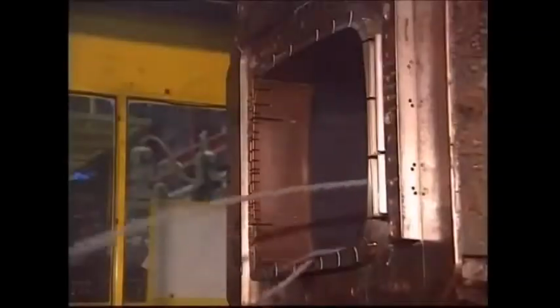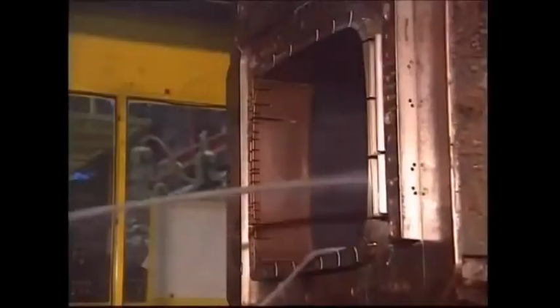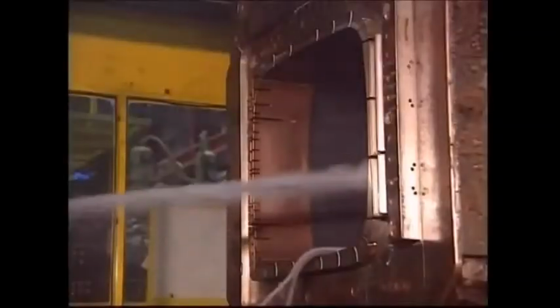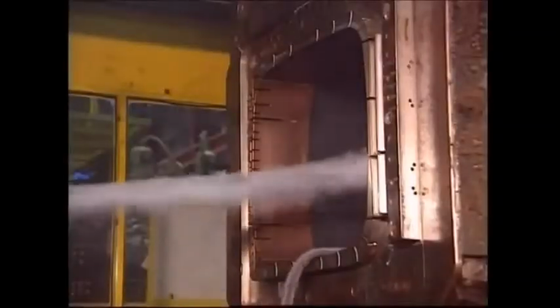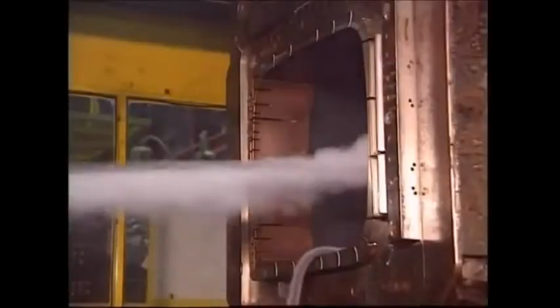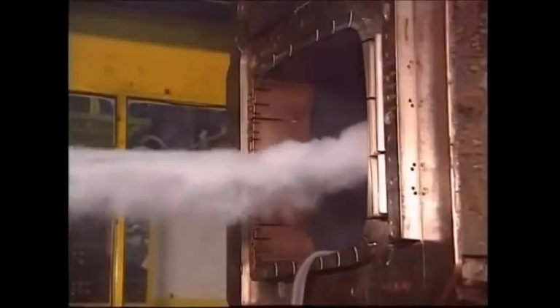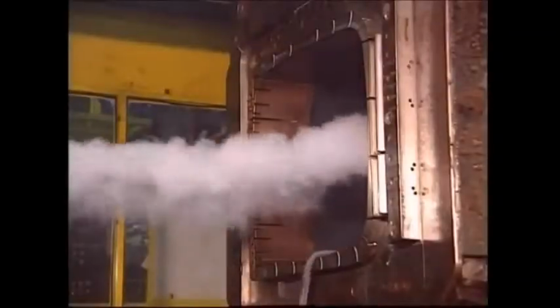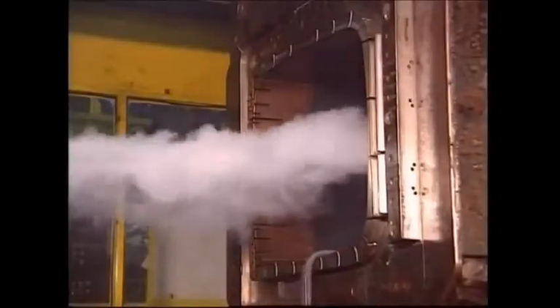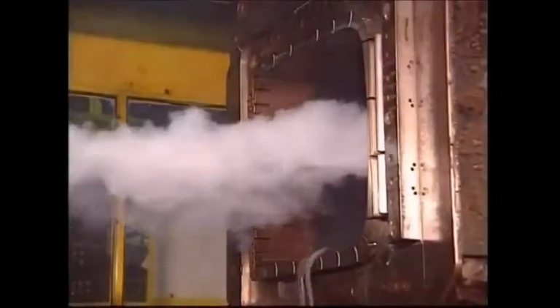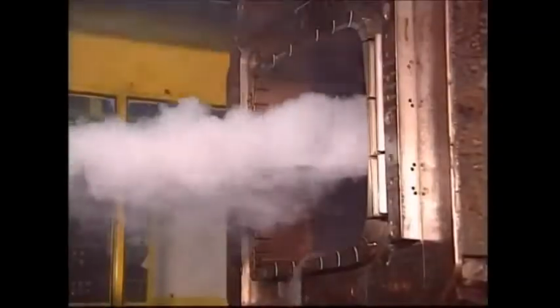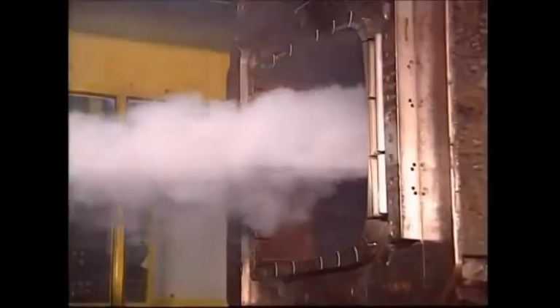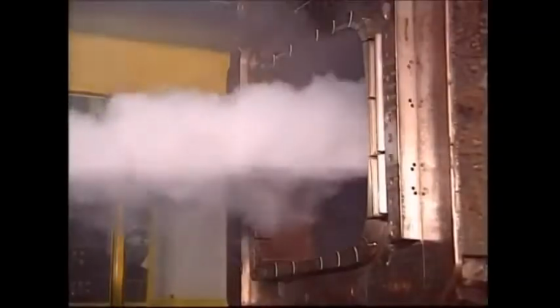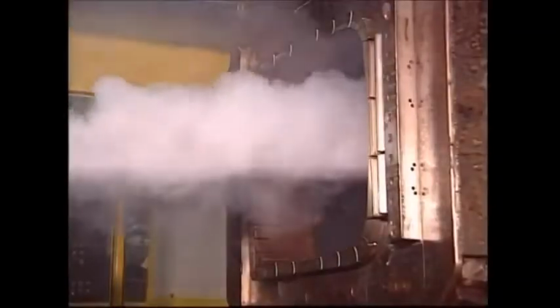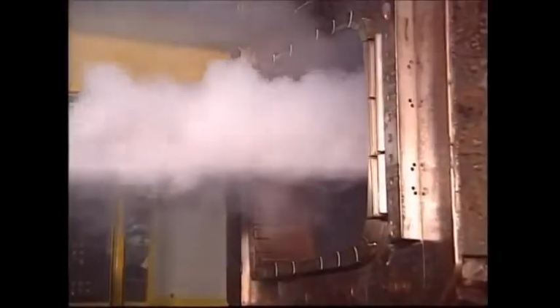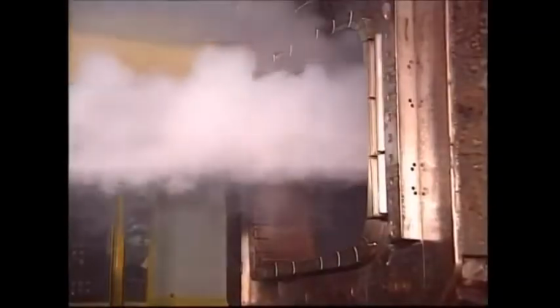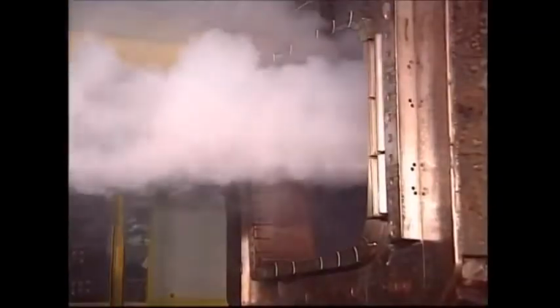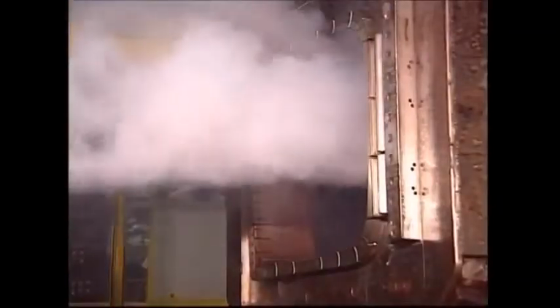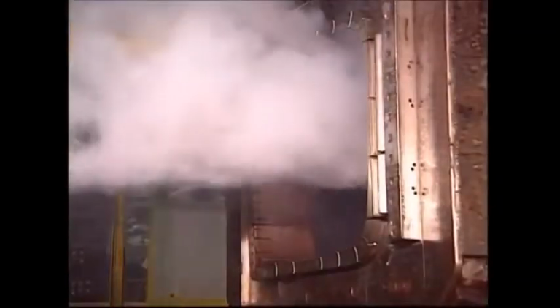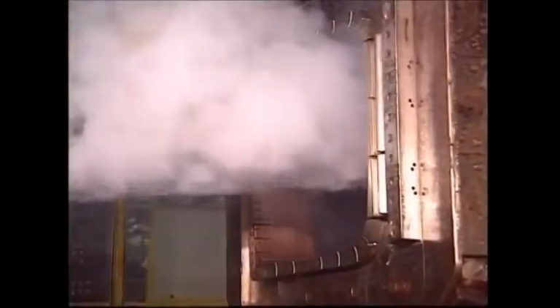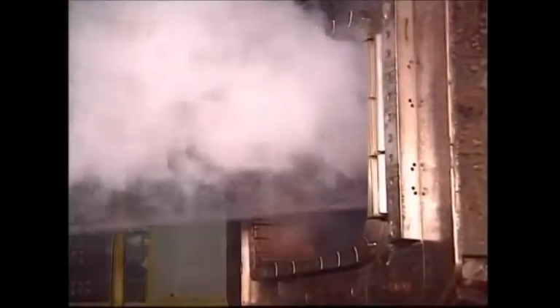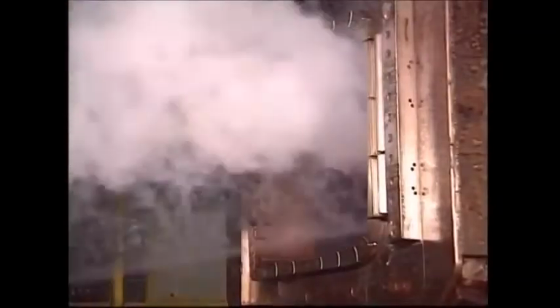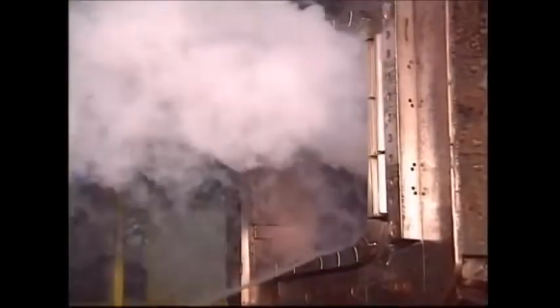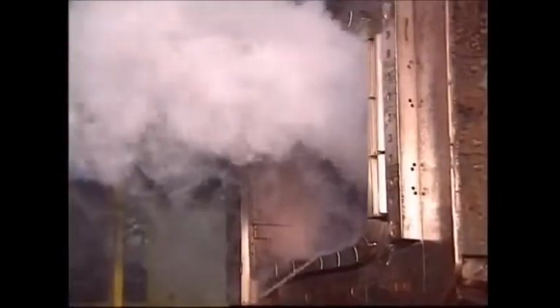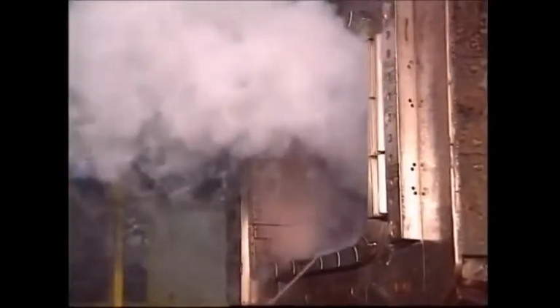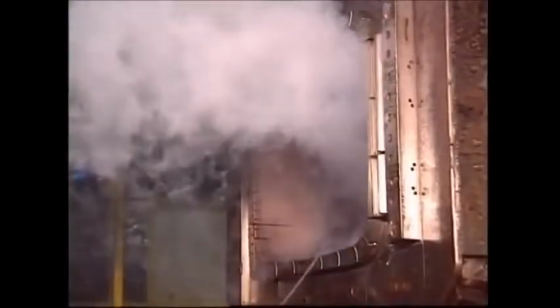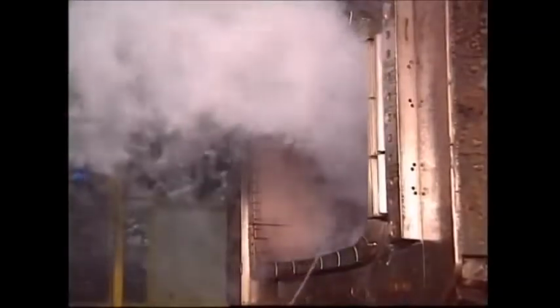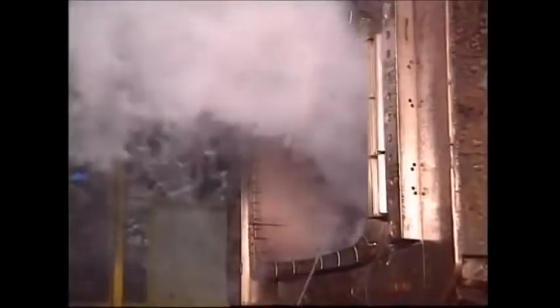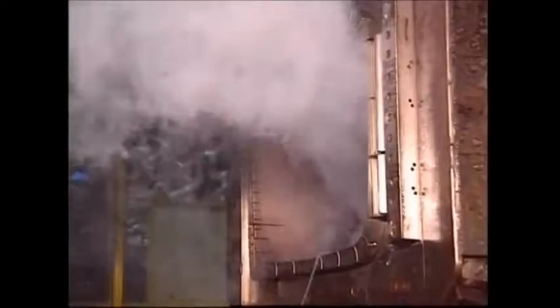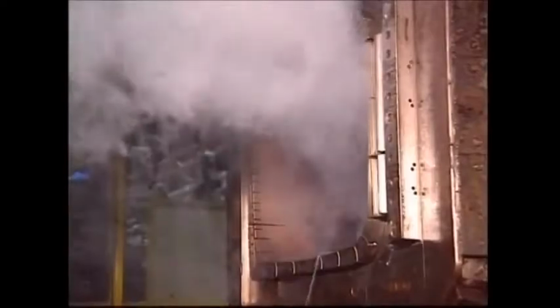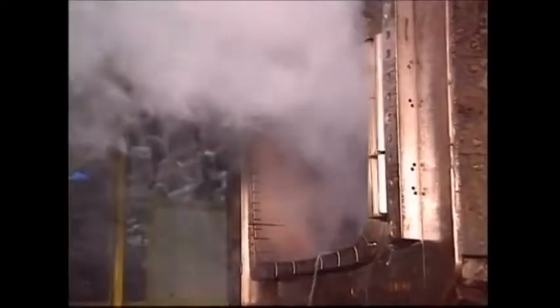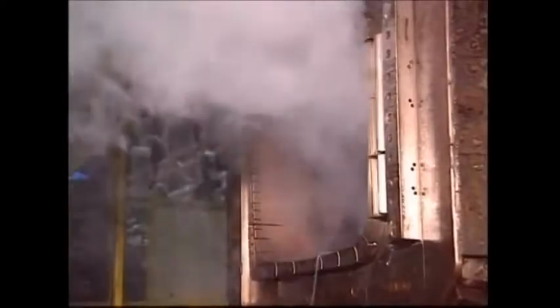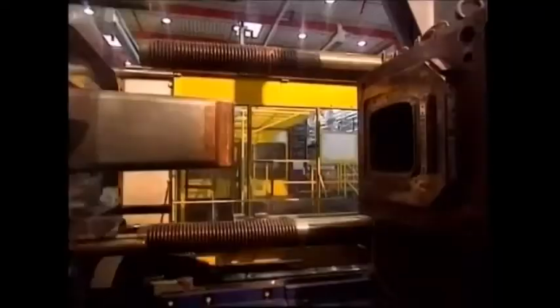This hot jet of molten plastic is what fills each mold to become a new bin.